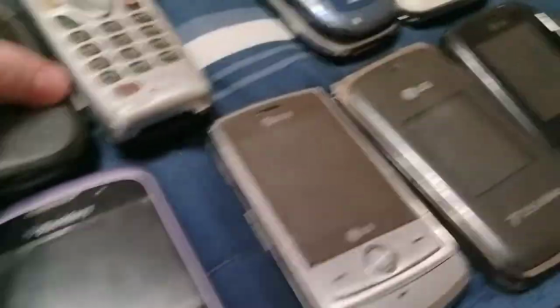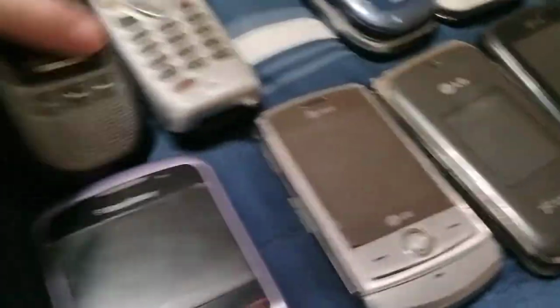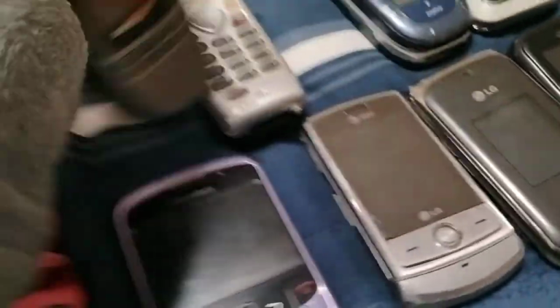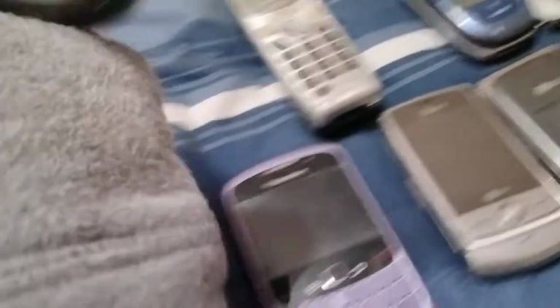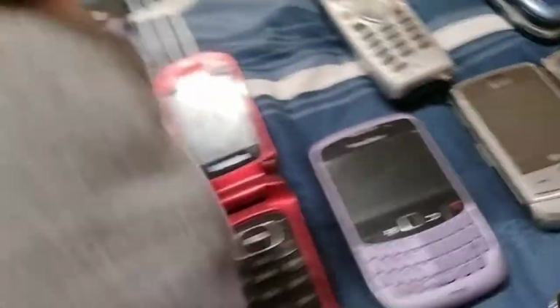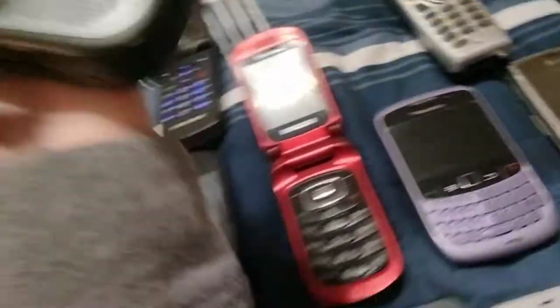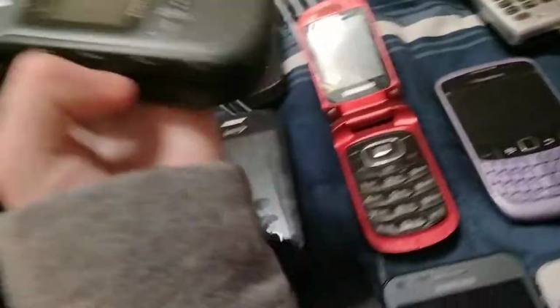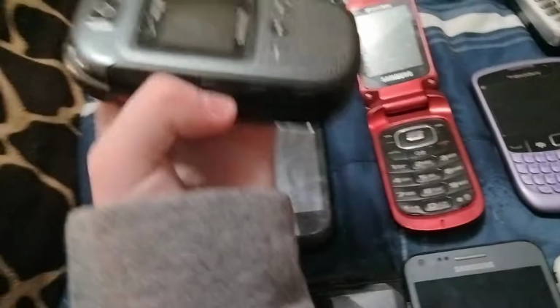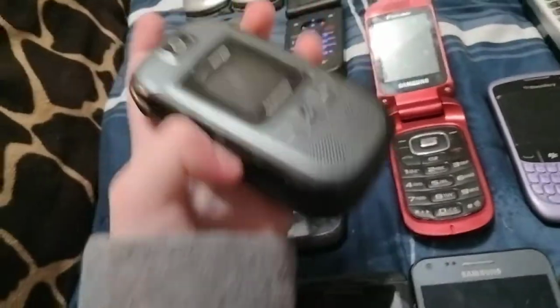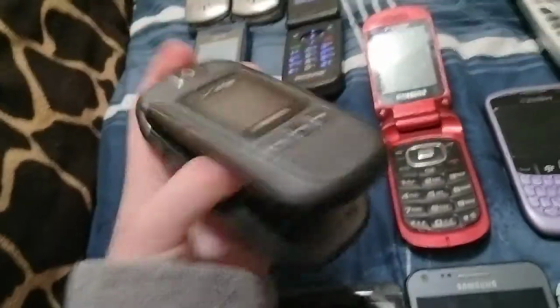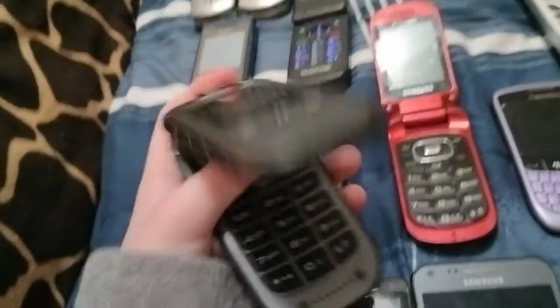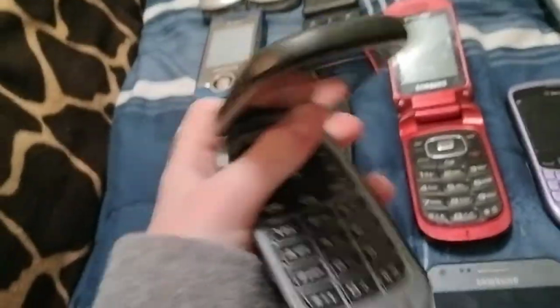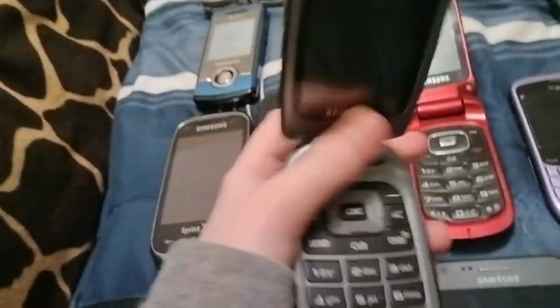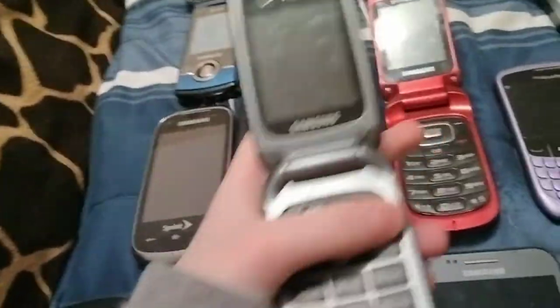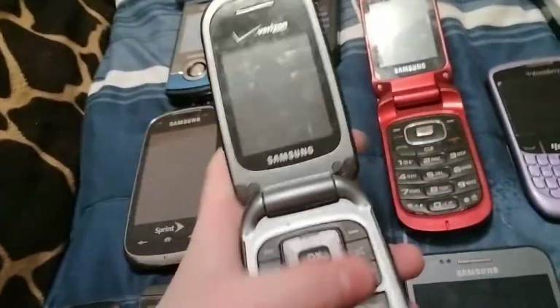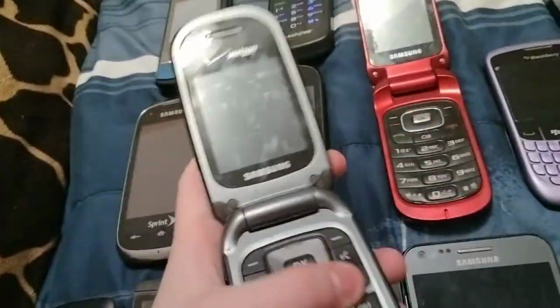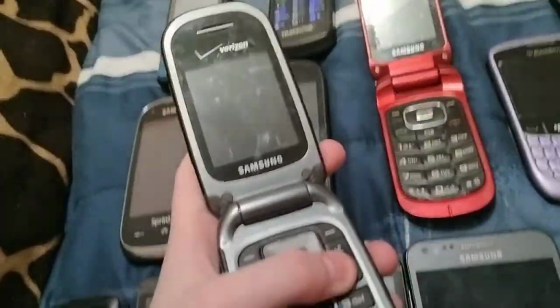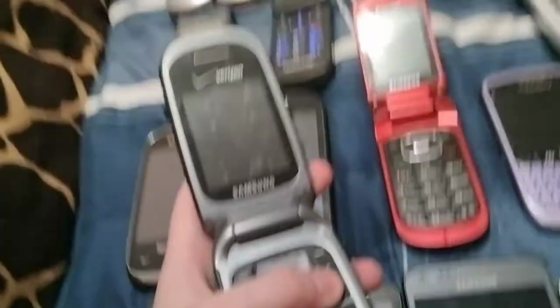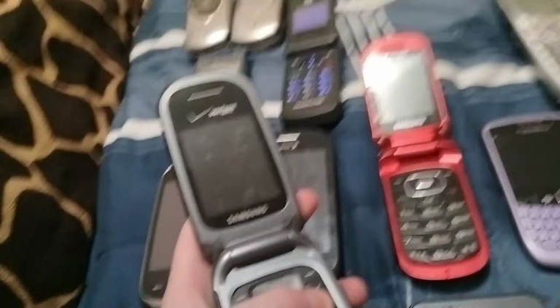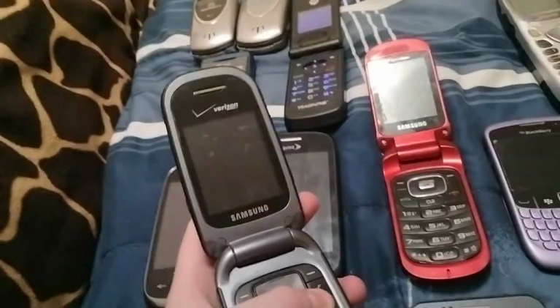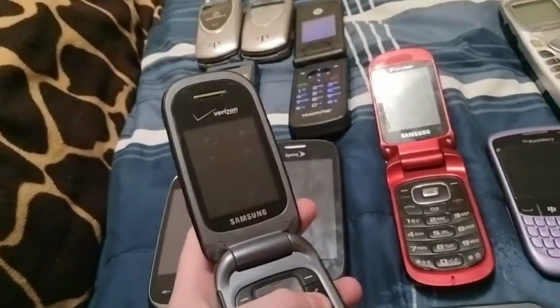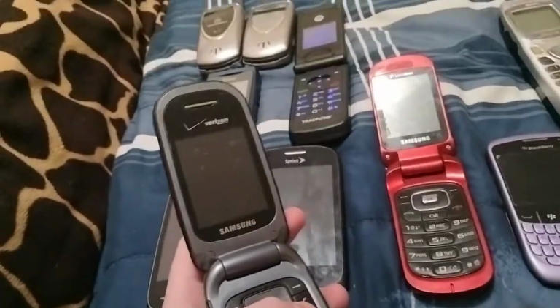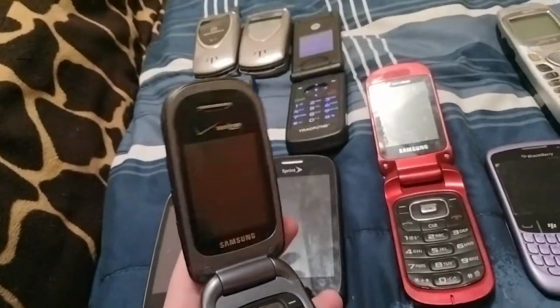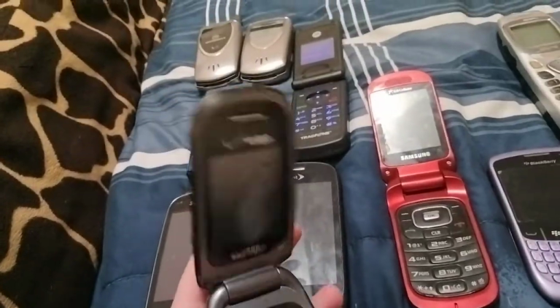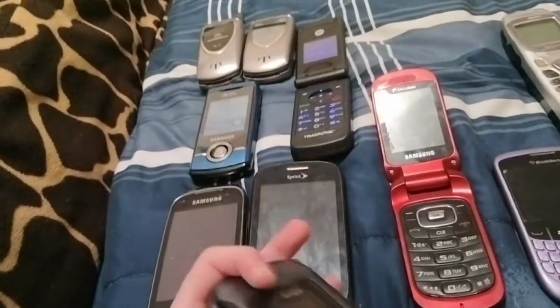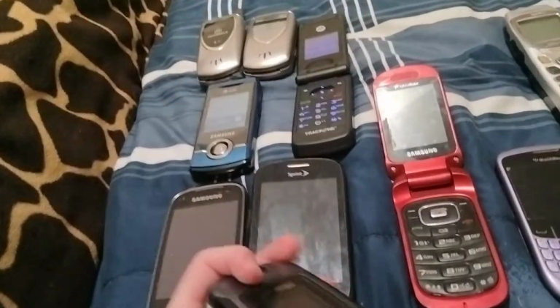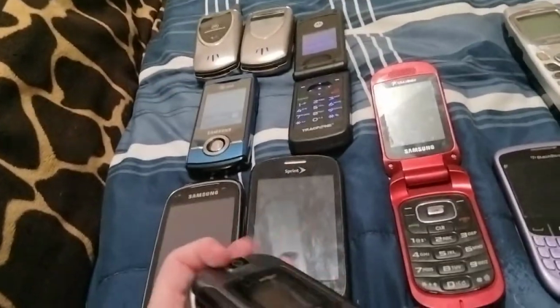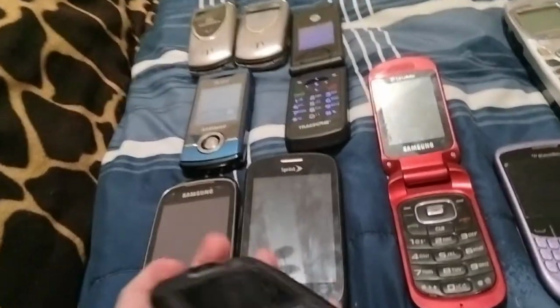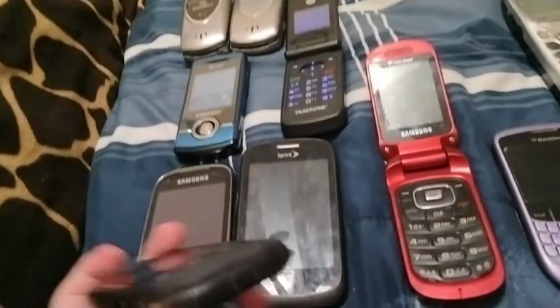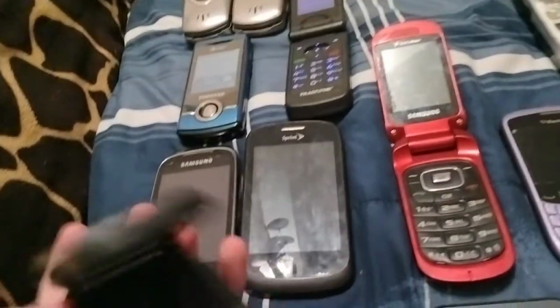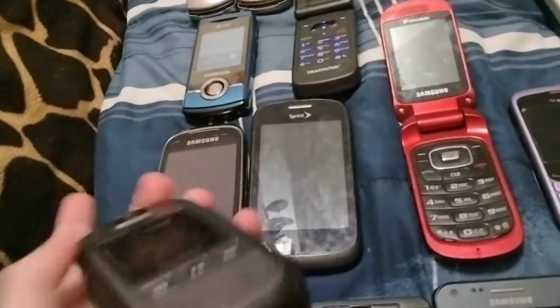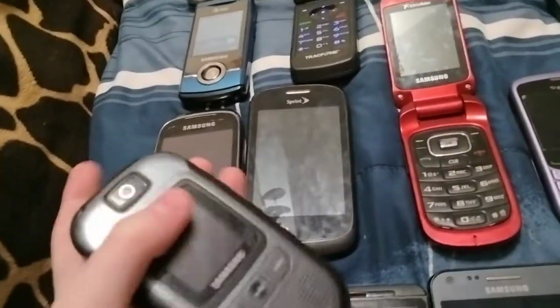Here's a Samsung Convoy 3 on Verizon. This does not work.